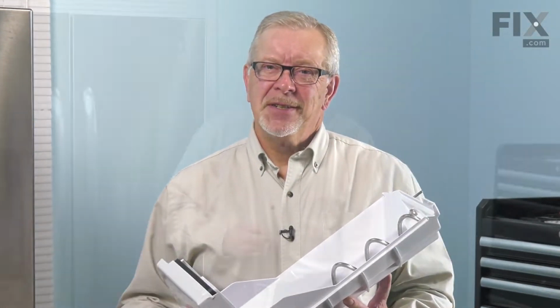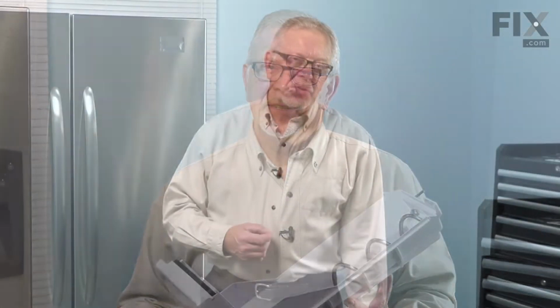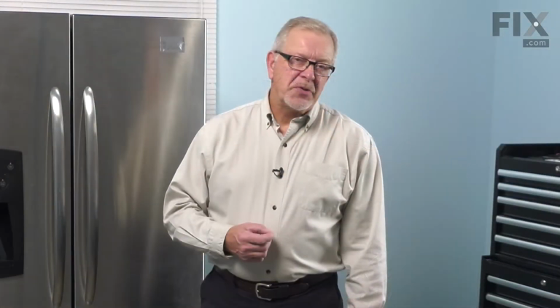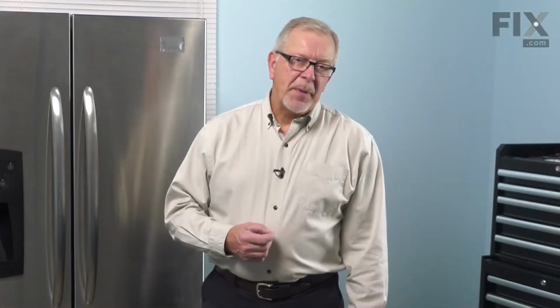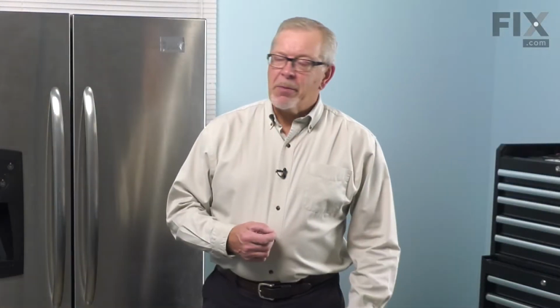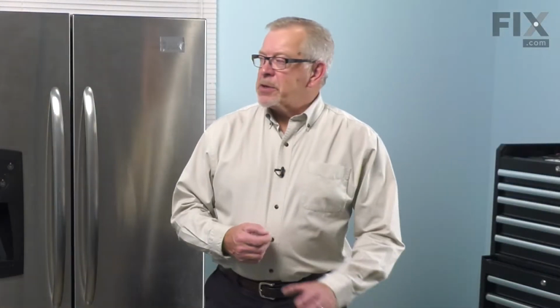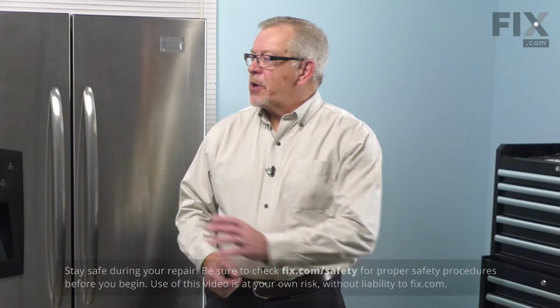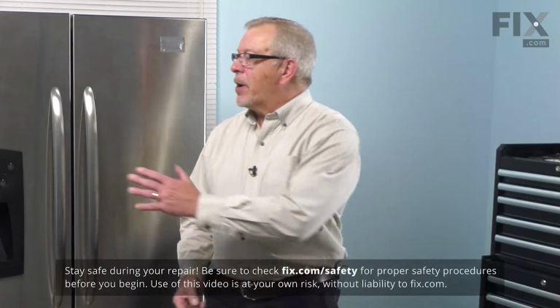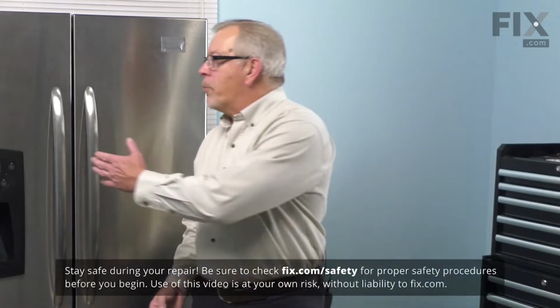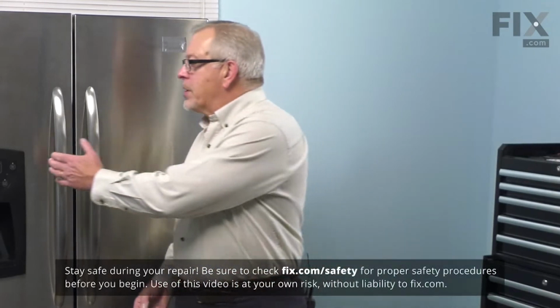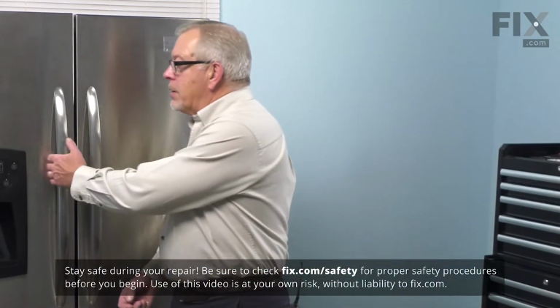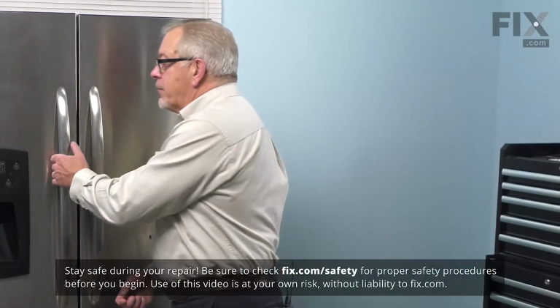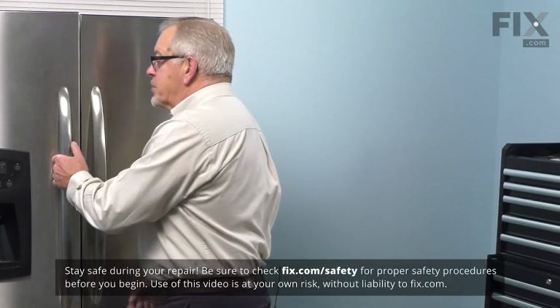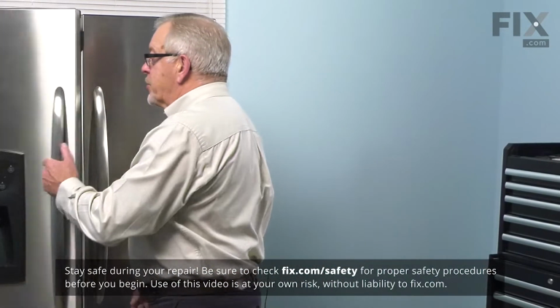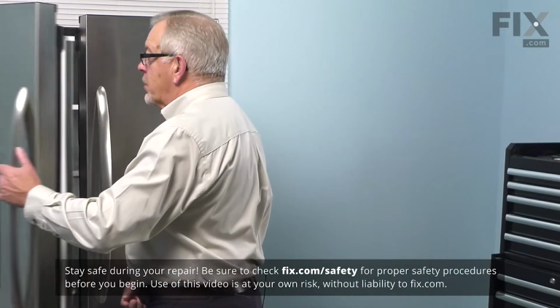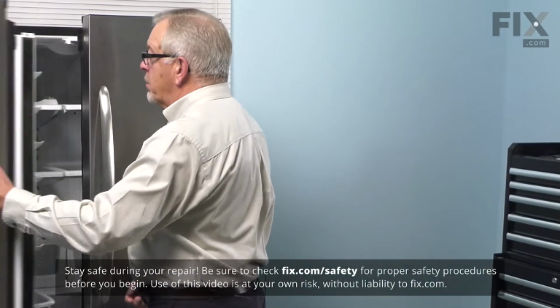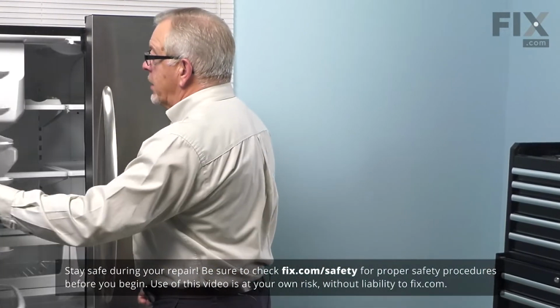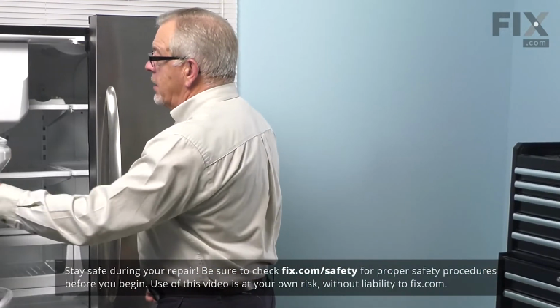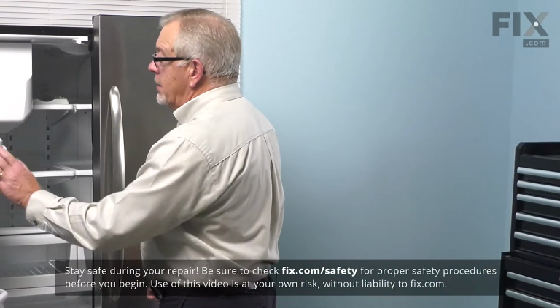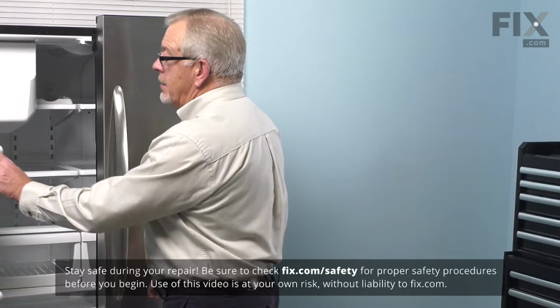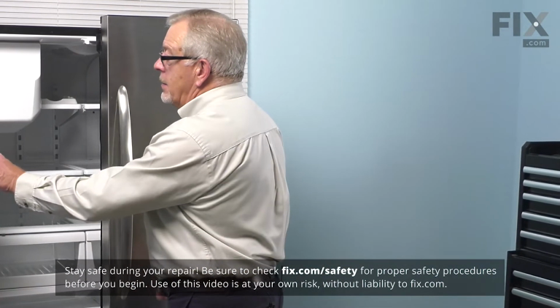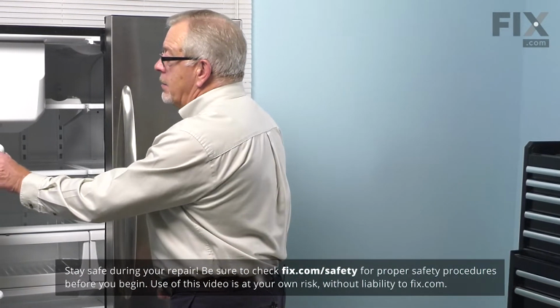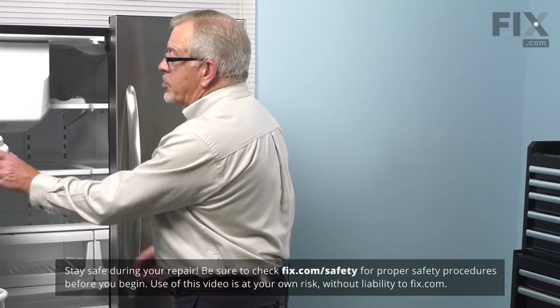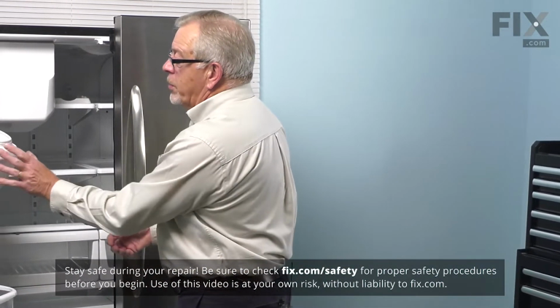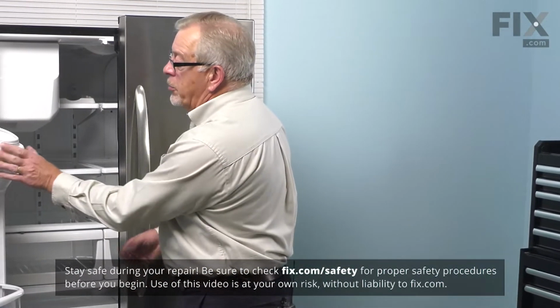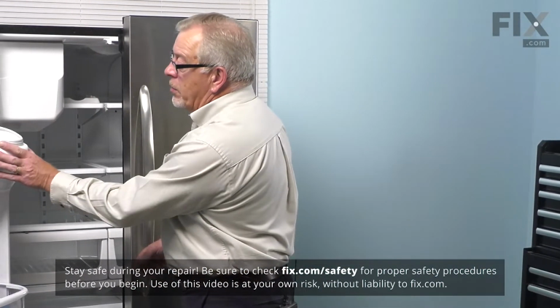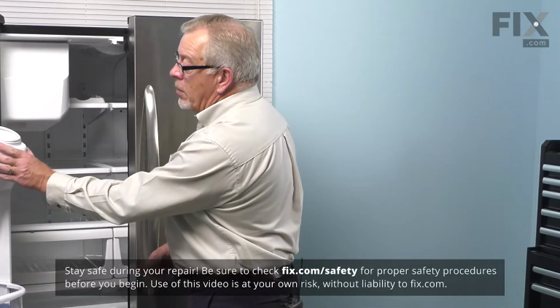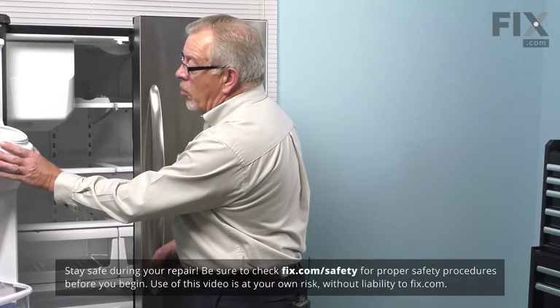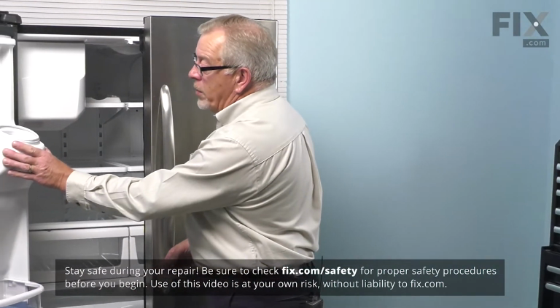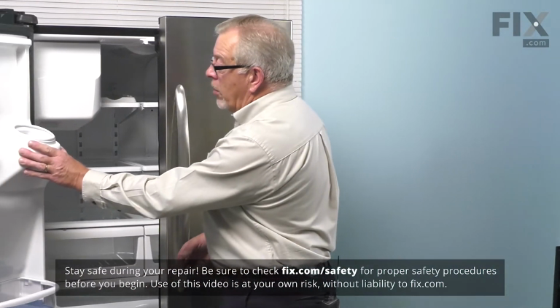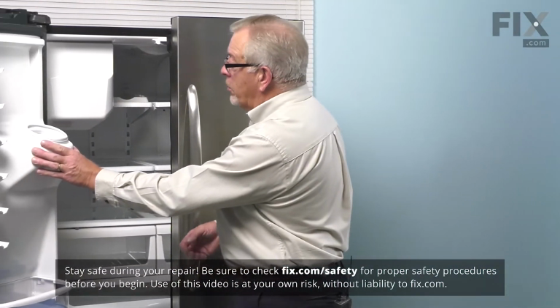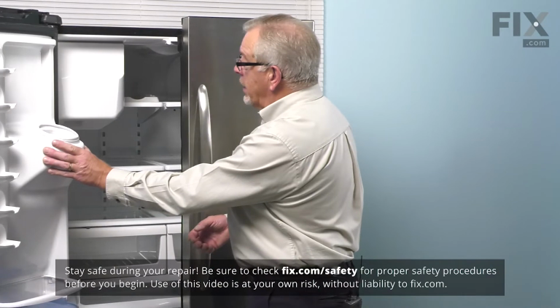Now to do this repair, we're going to start by opening the freezer door completely. Make sure we're able to open it all the way.